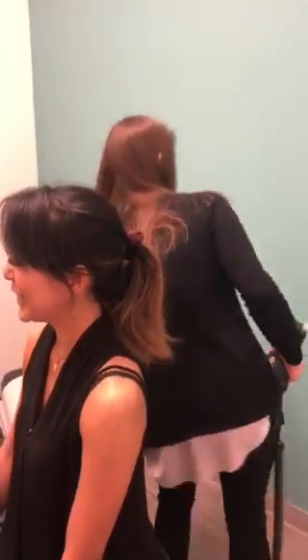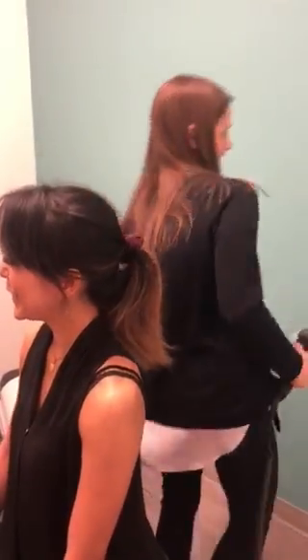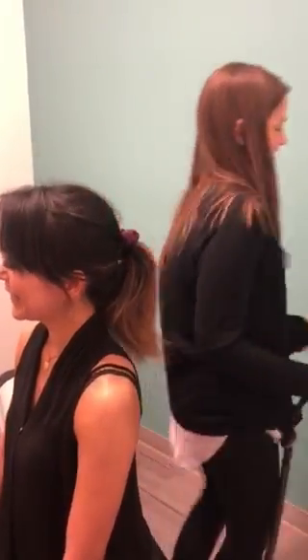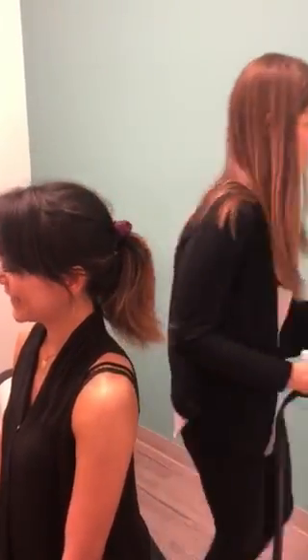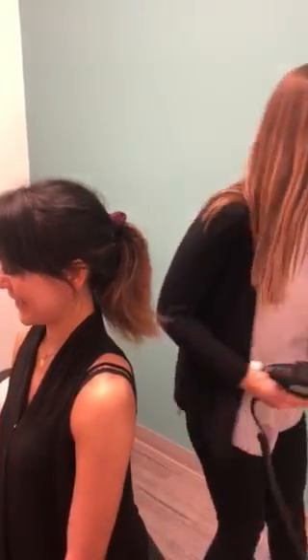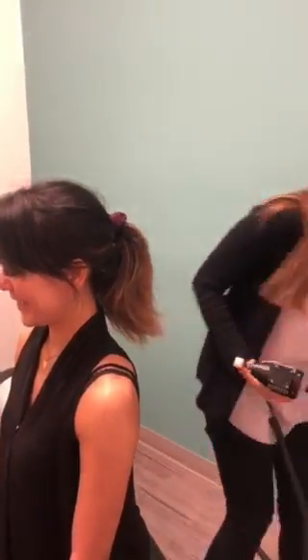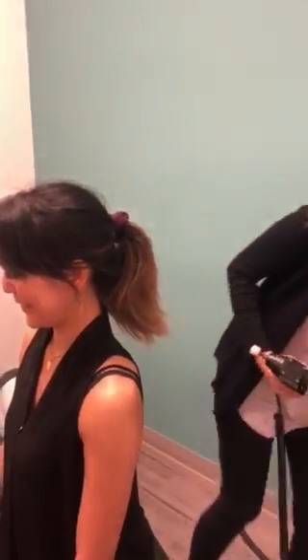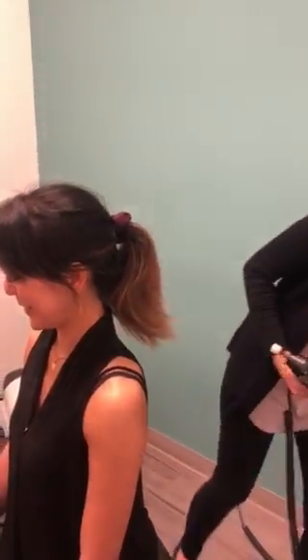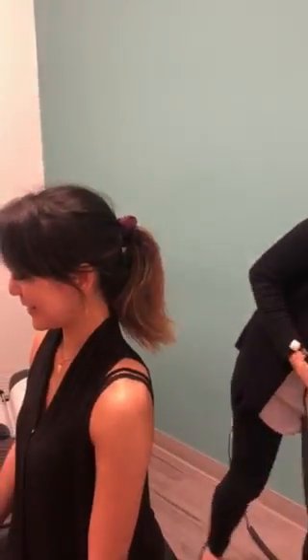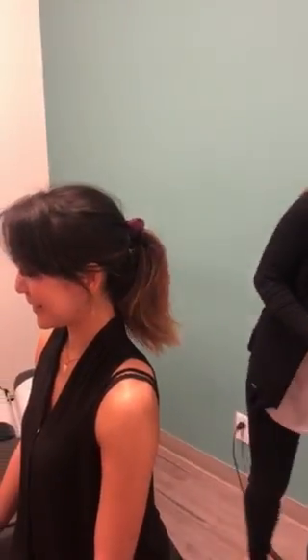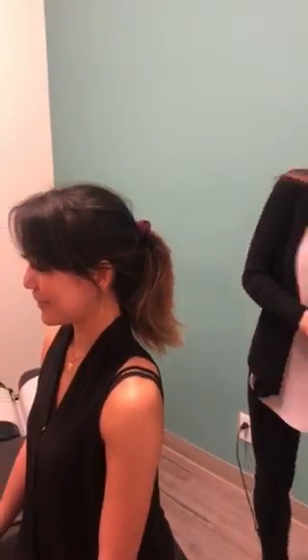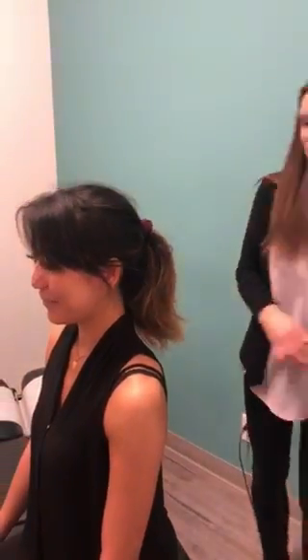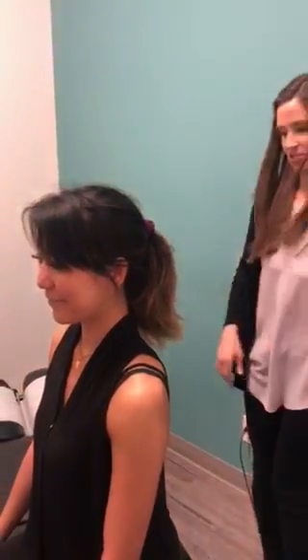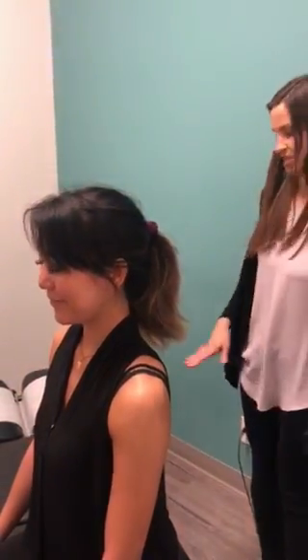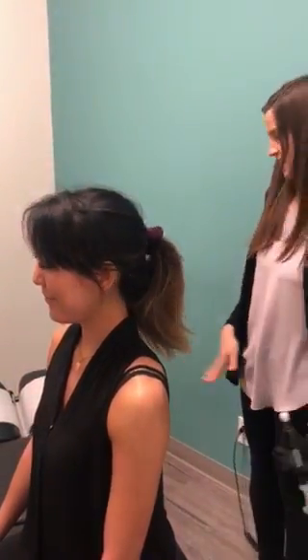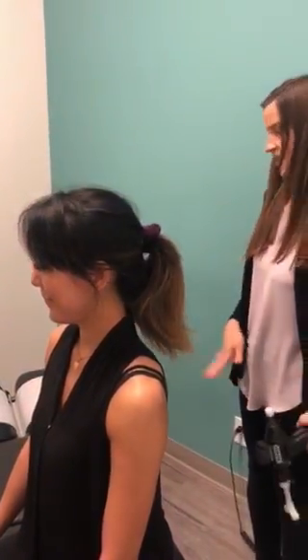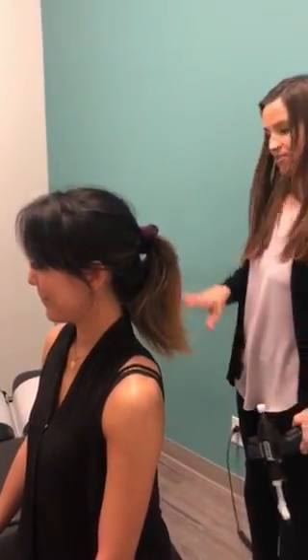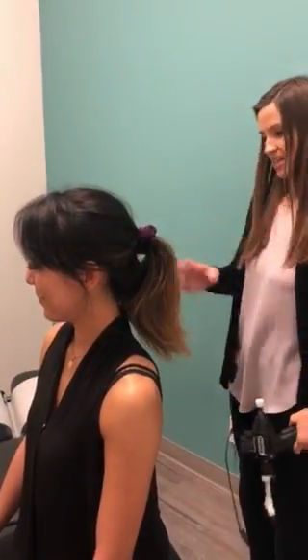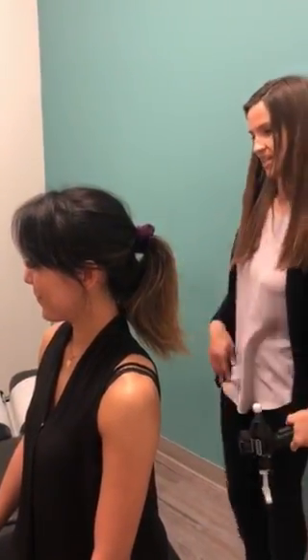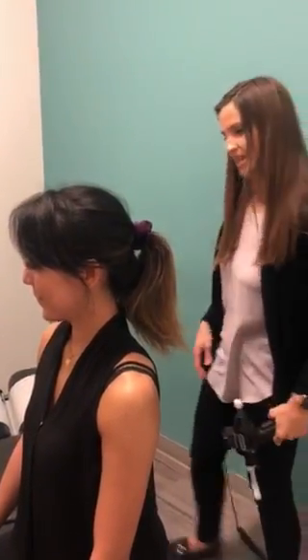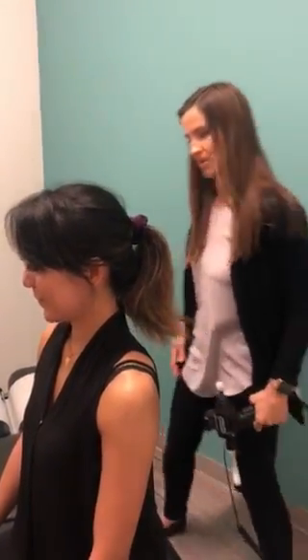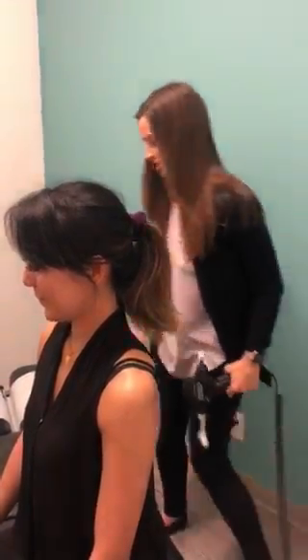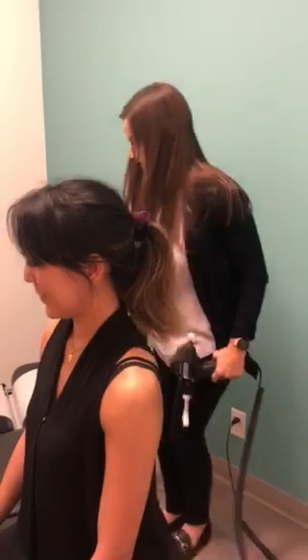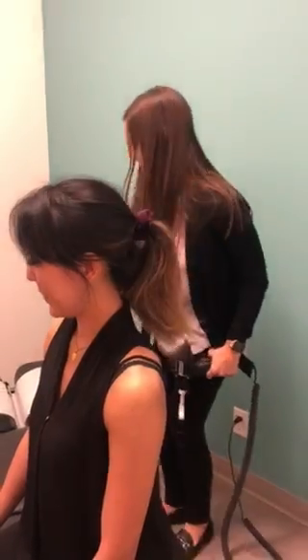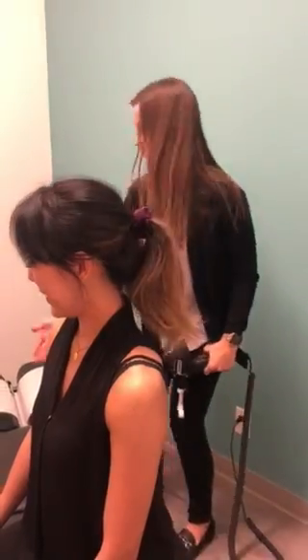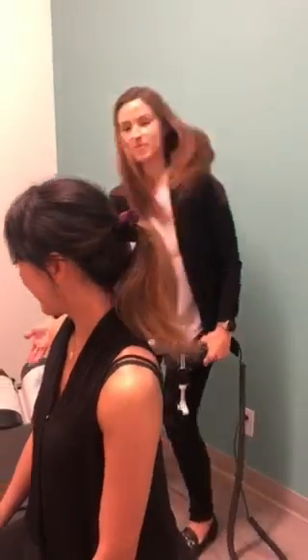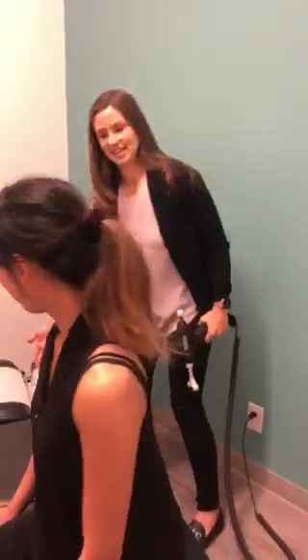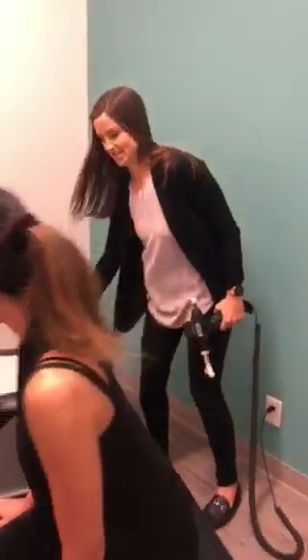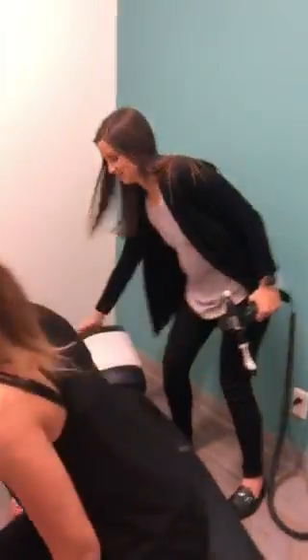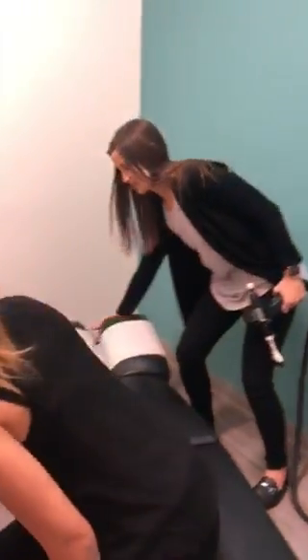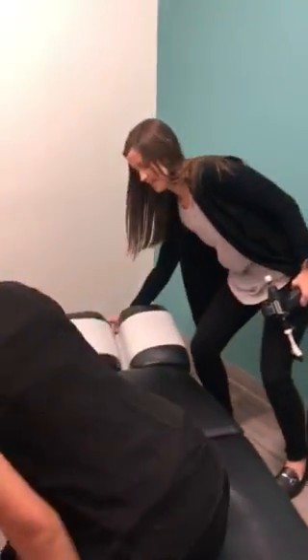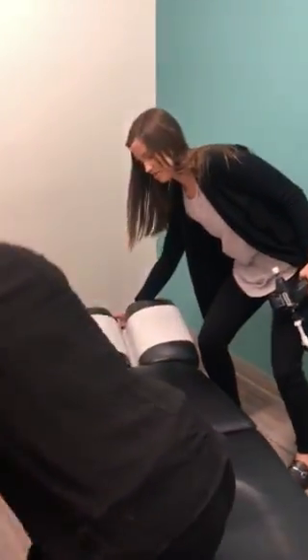Okay, and then I'll just show you how we do the thoracic and lumbar adjustments as well. So if you don't mind, lie face down.